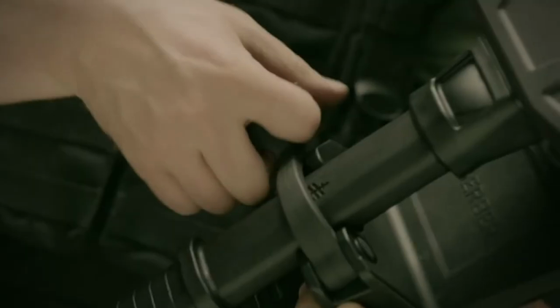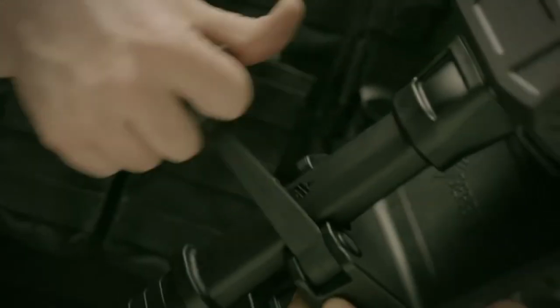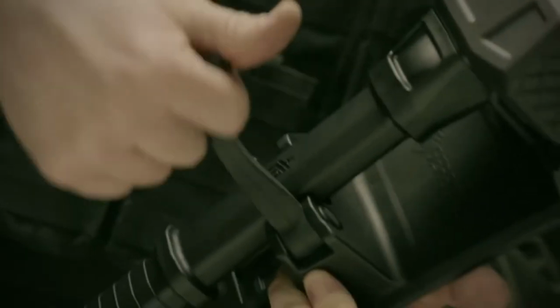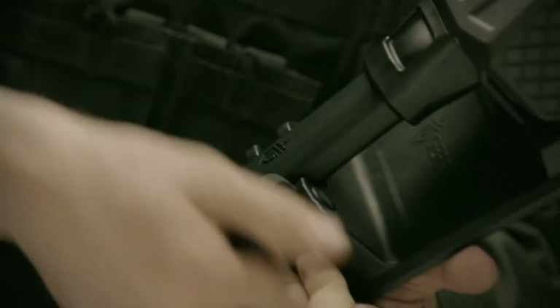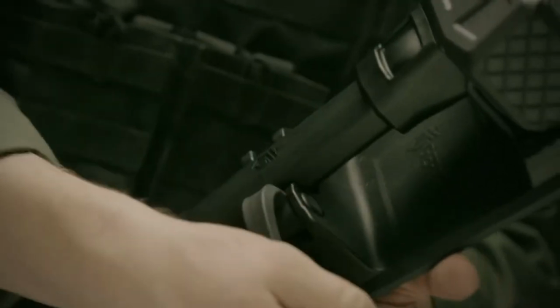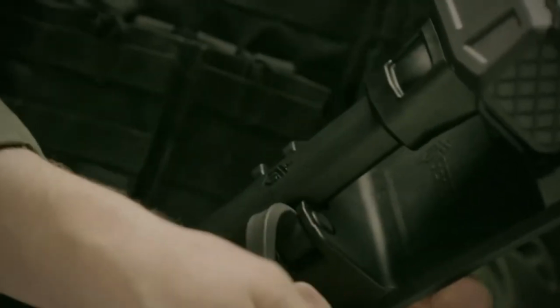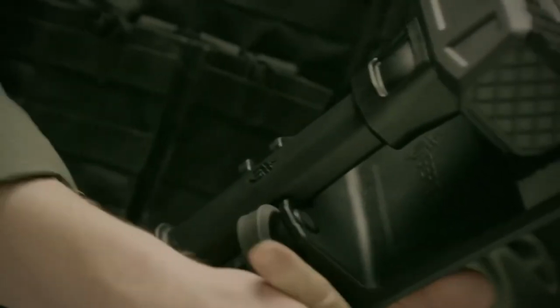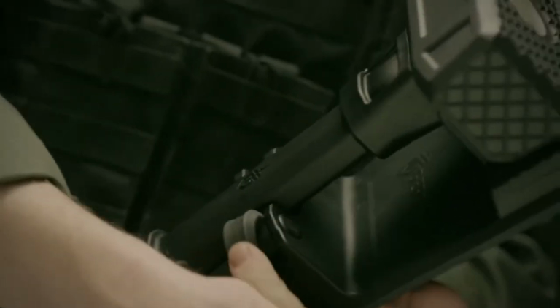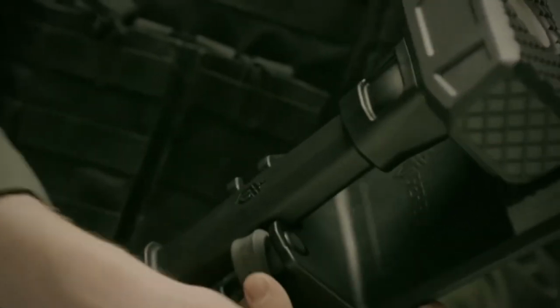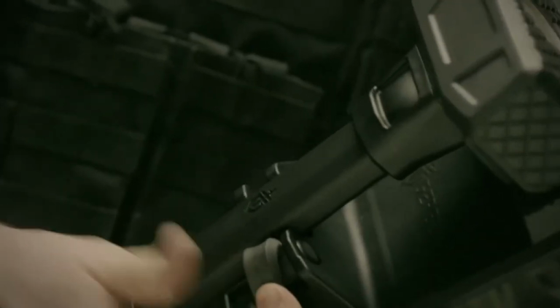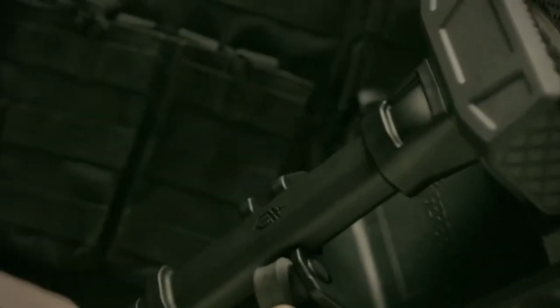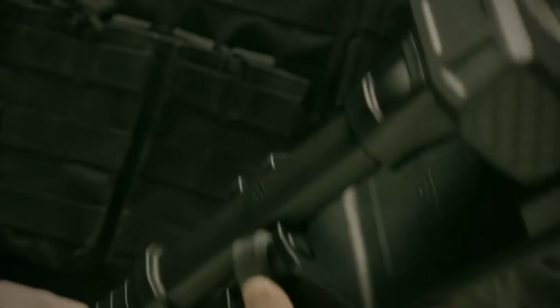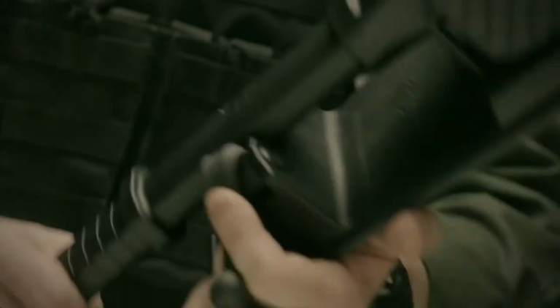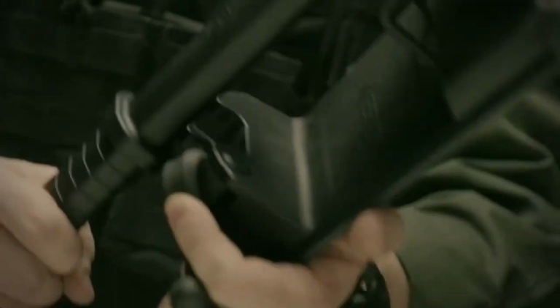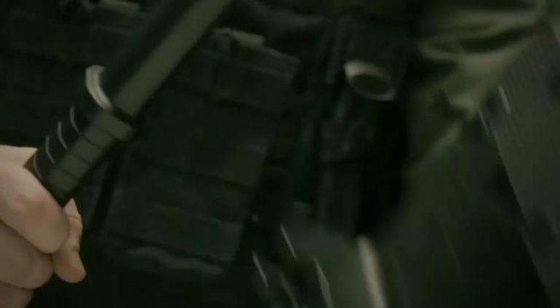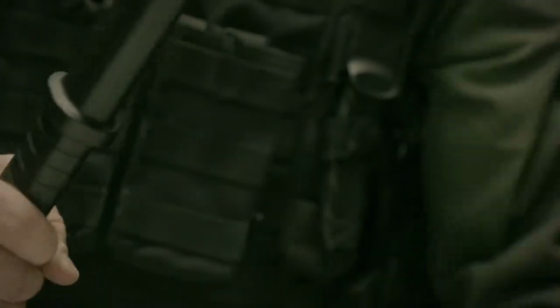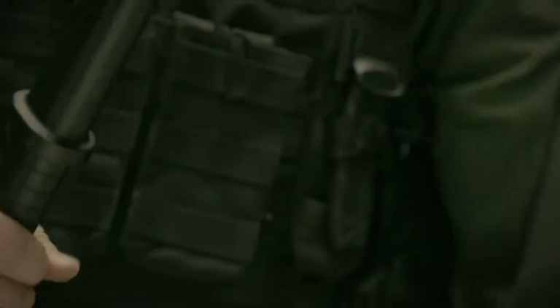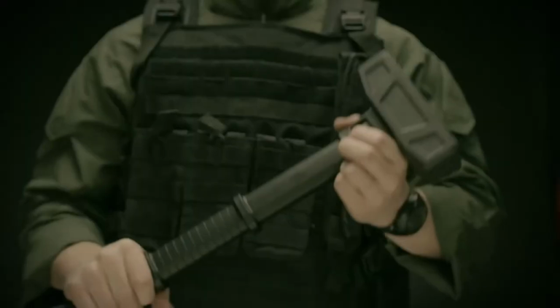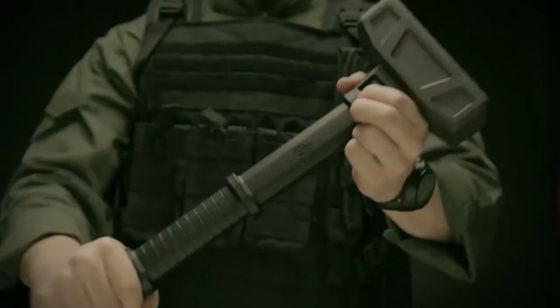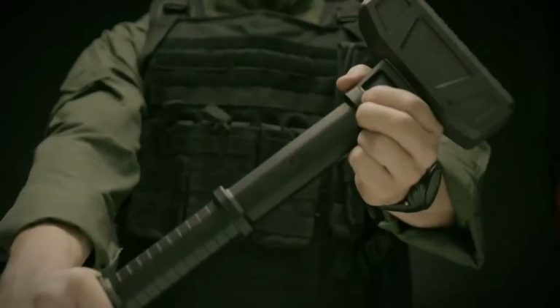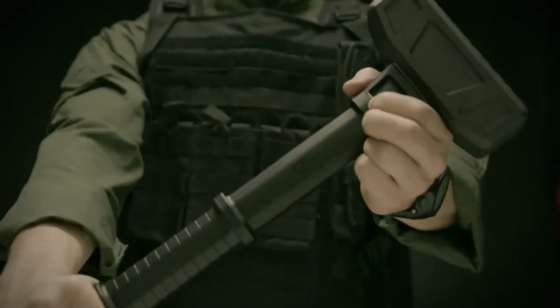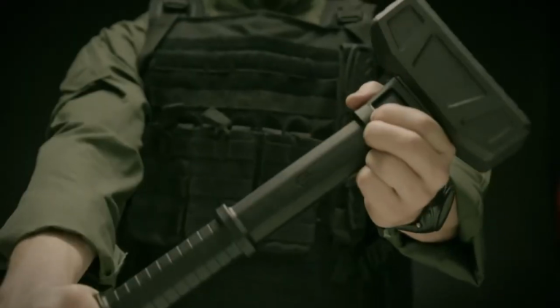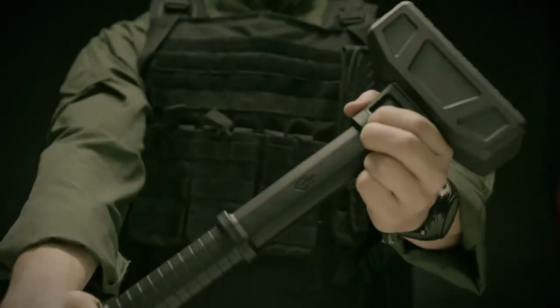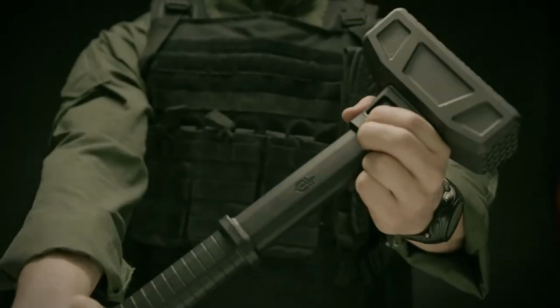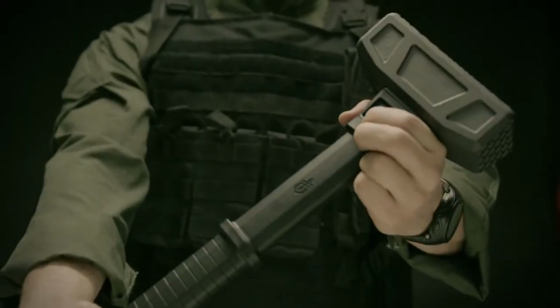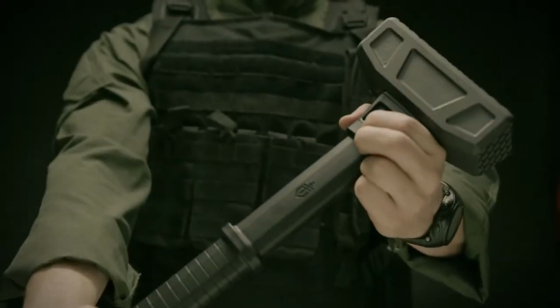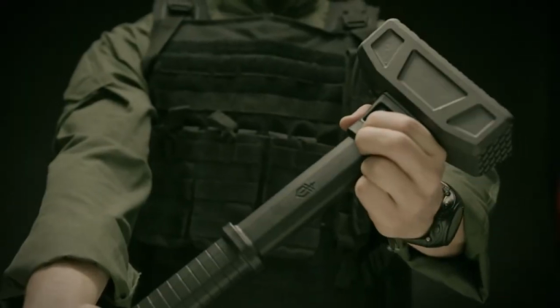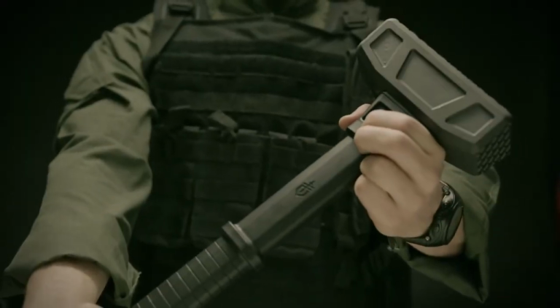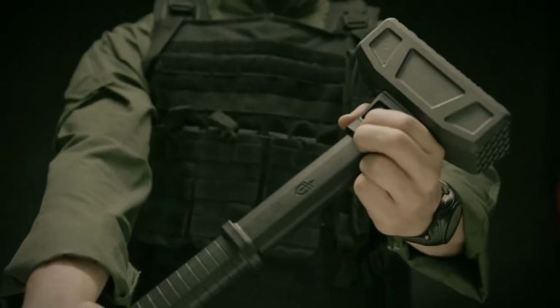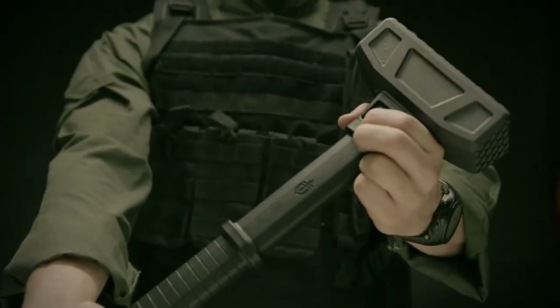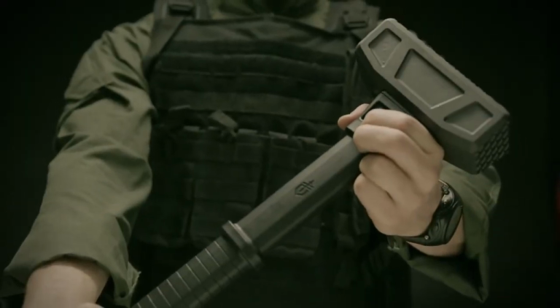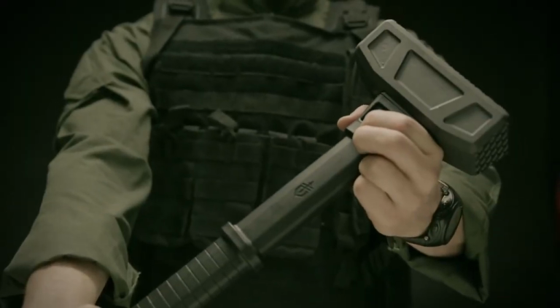Proudly built in Portland, Oregon, for when the doorbell just isn't an option. This is the Ding Dong breaching tool.